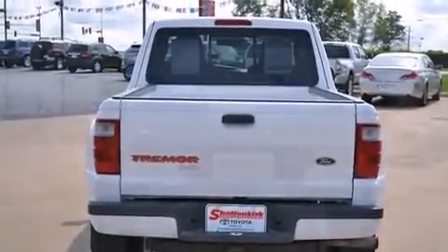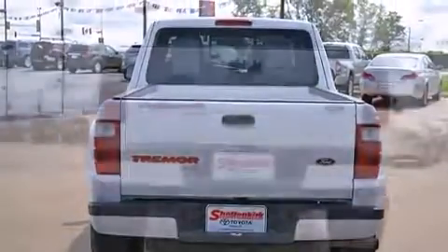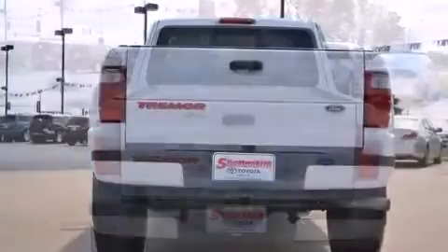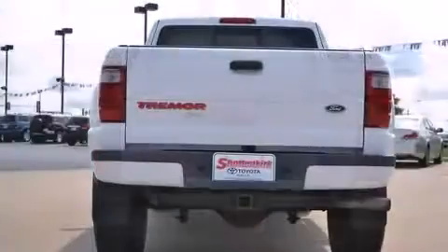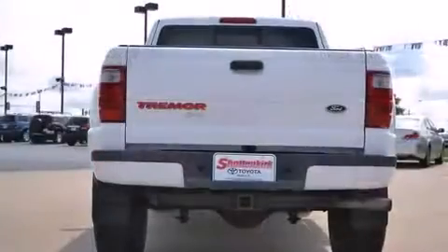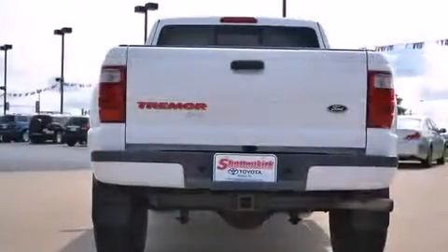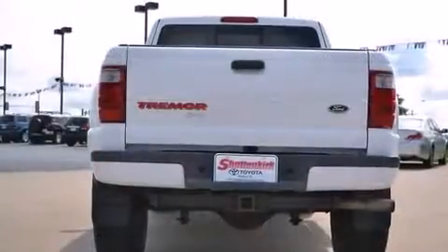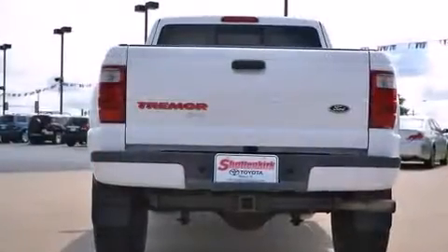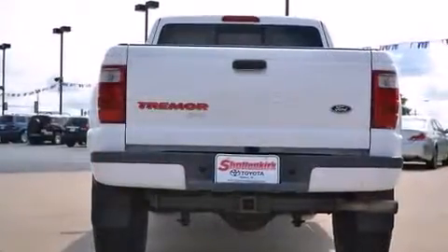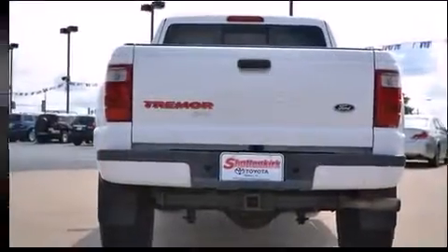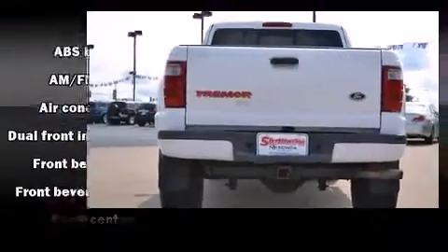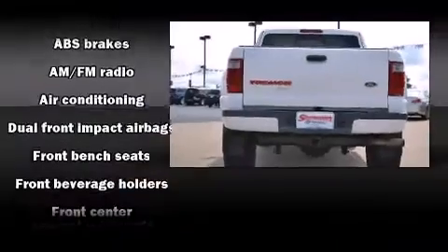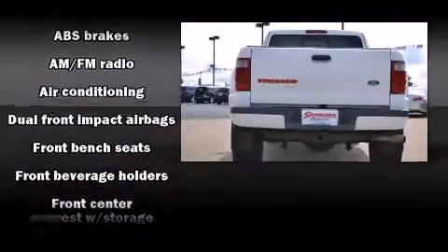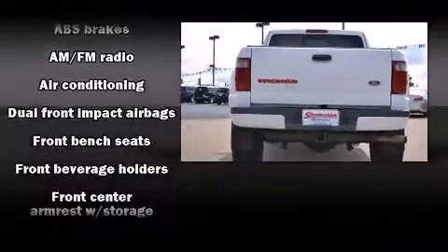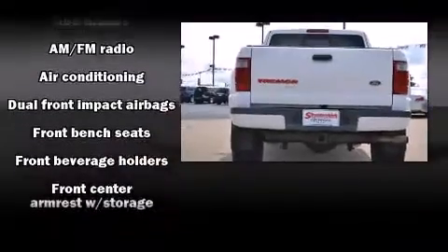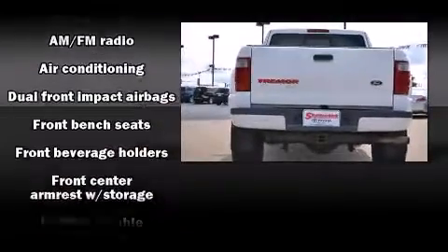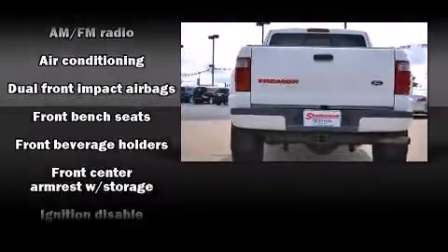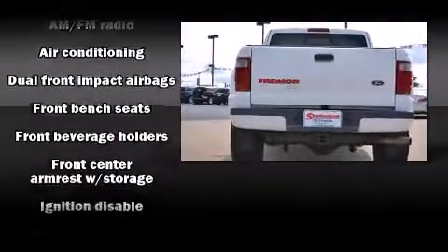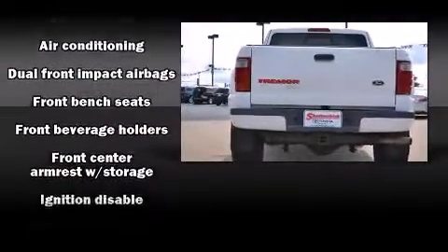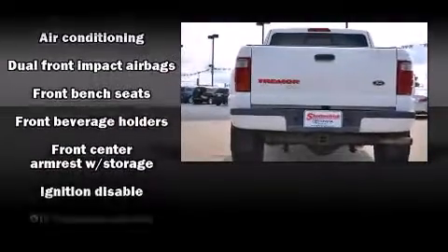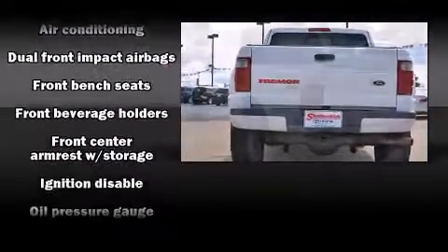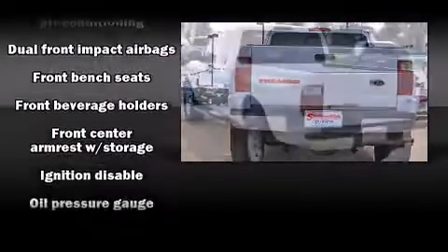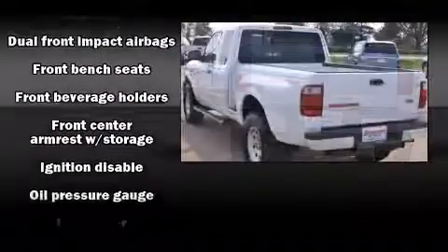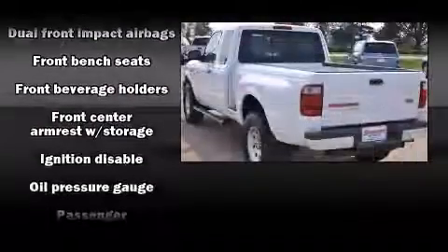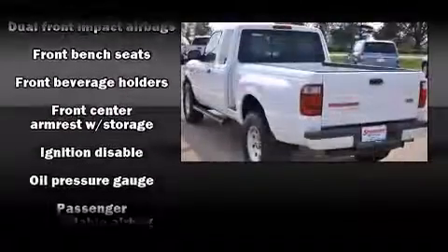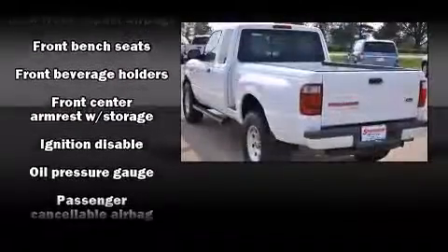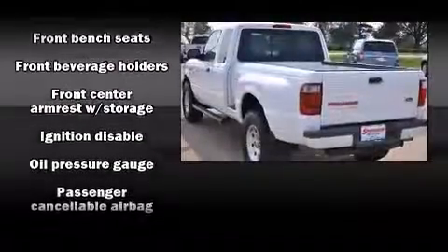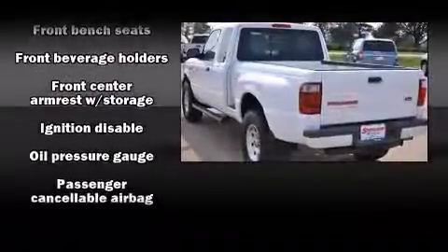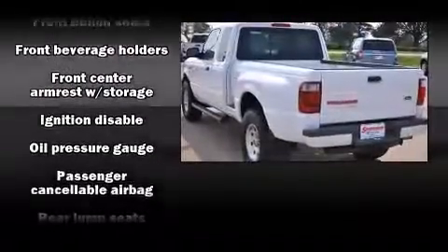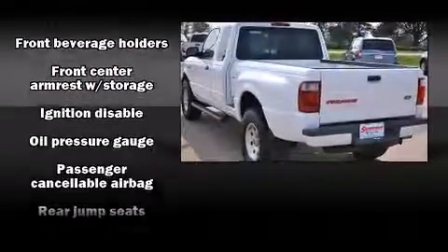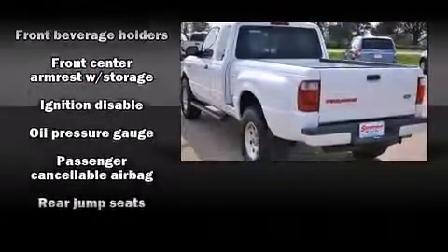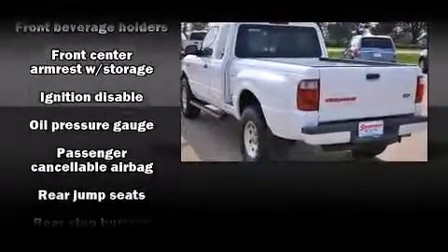Safety equipment has been integrated throughout, including dual front impact airbags, ignition disabling, and ABS brakes.